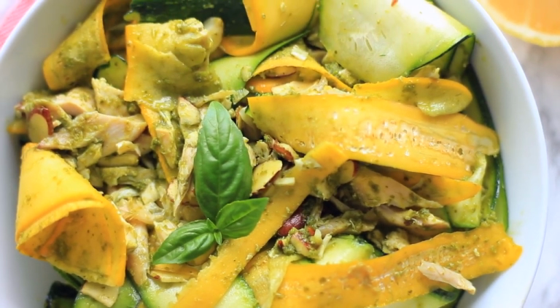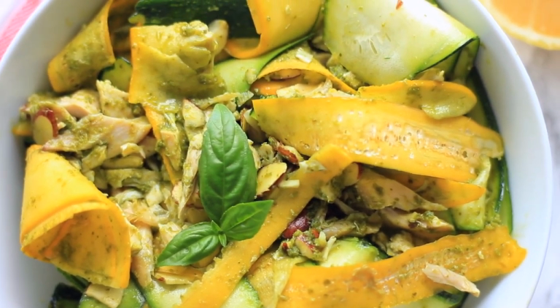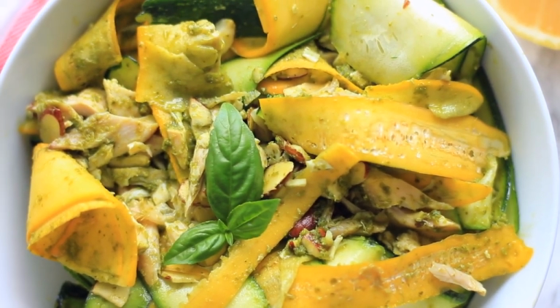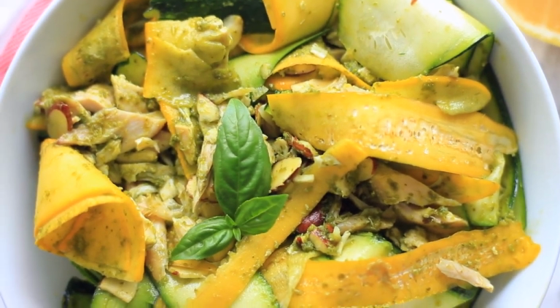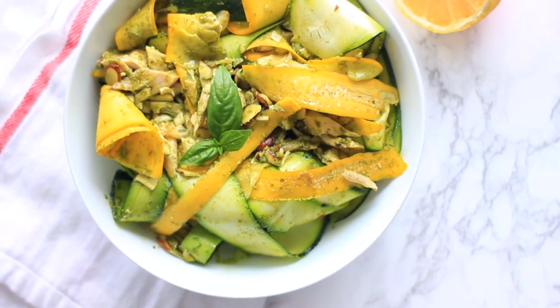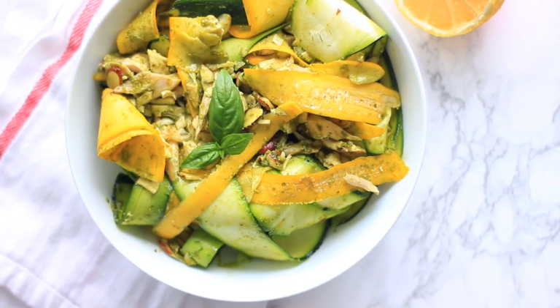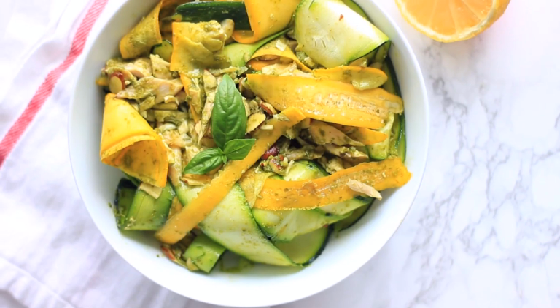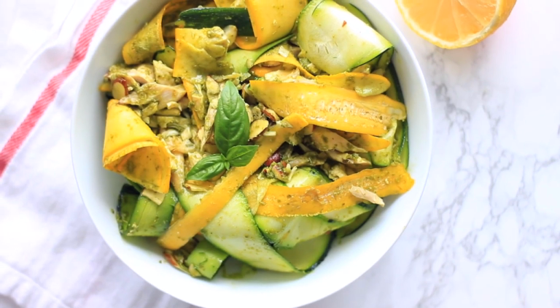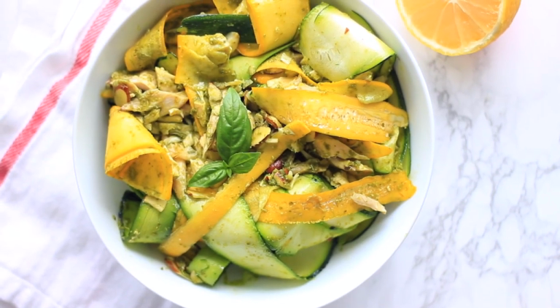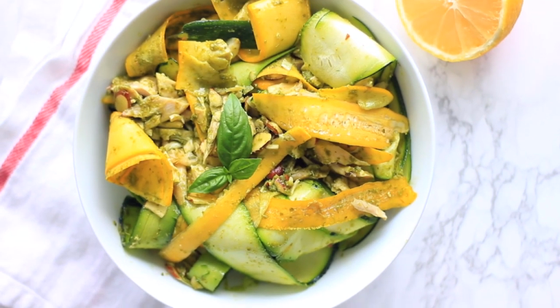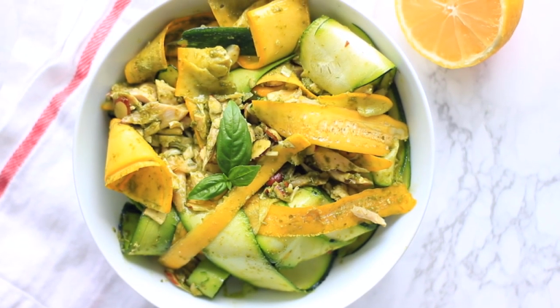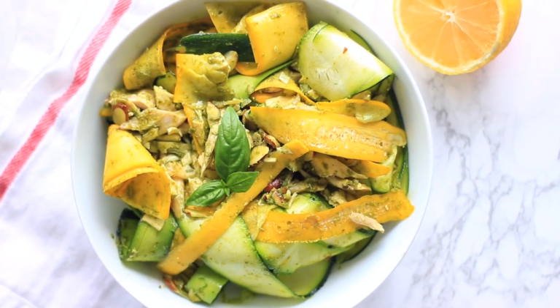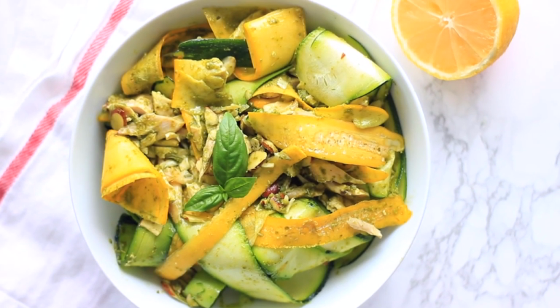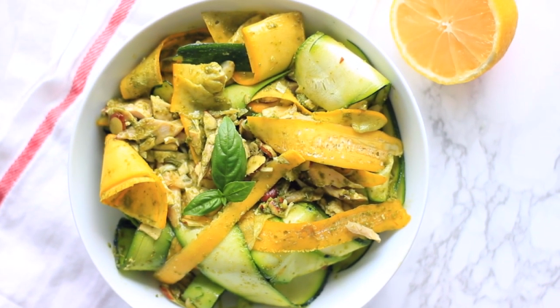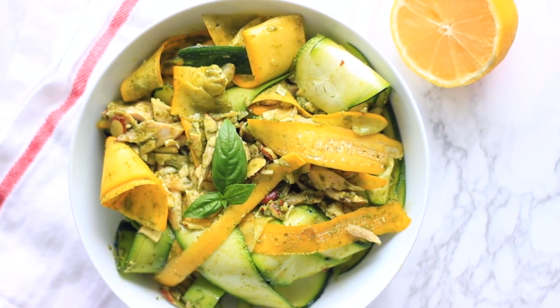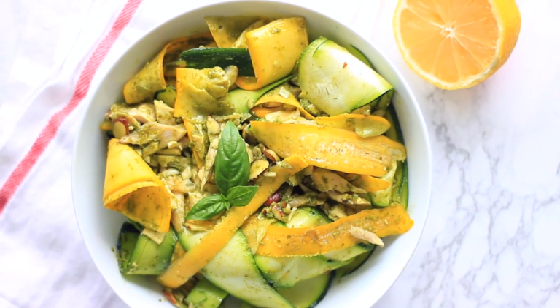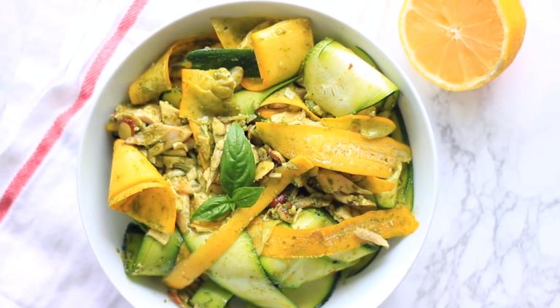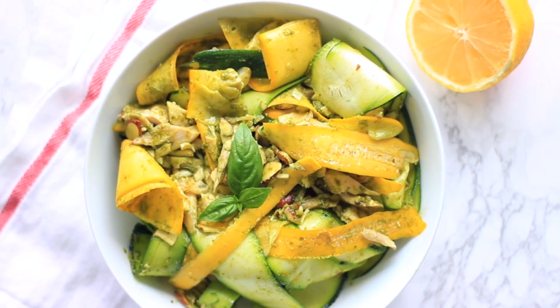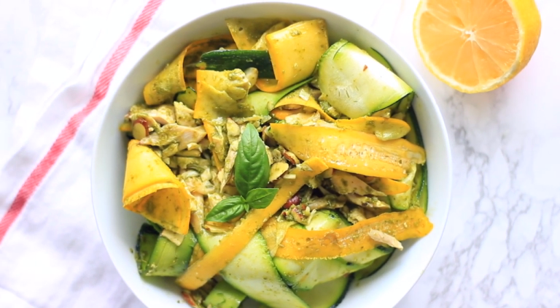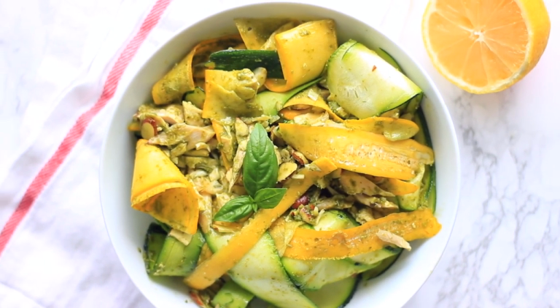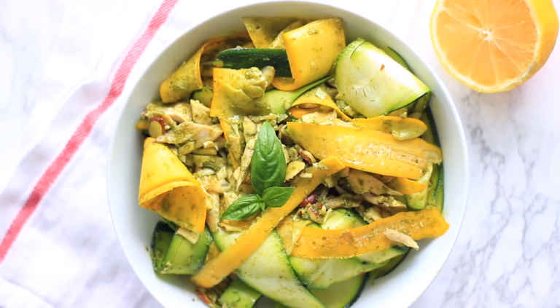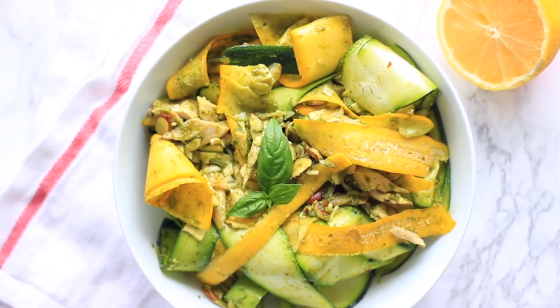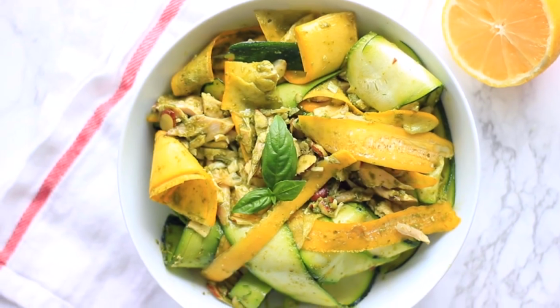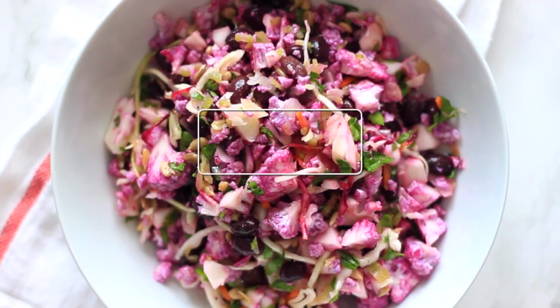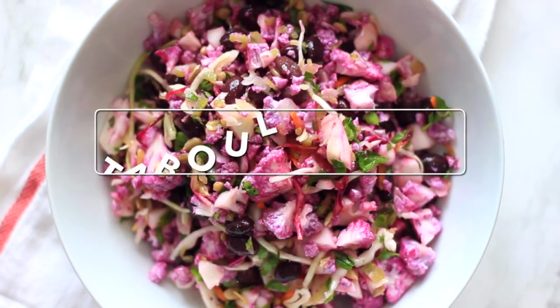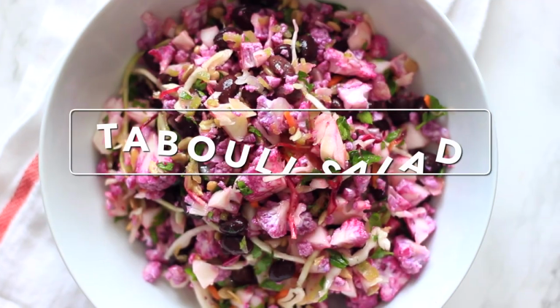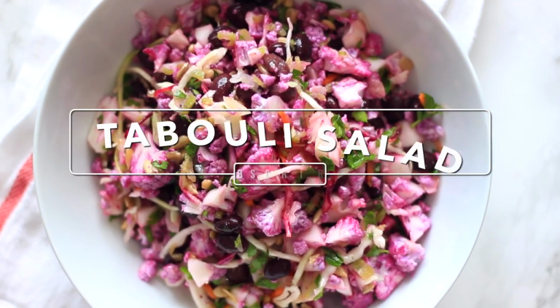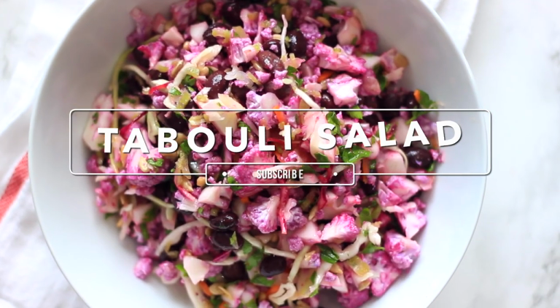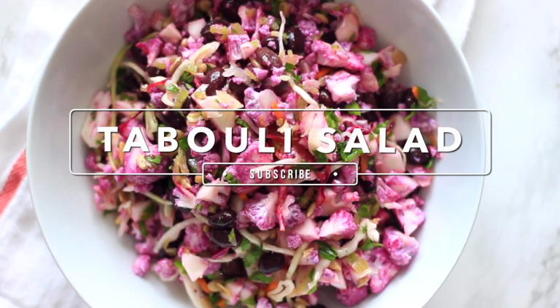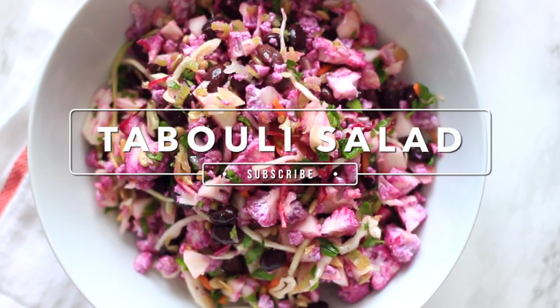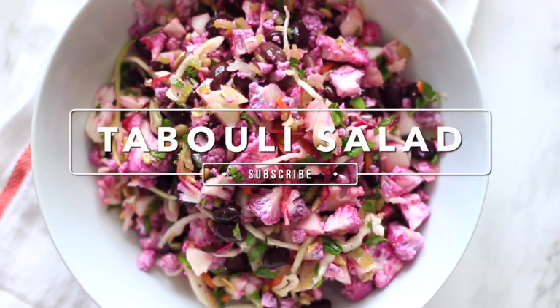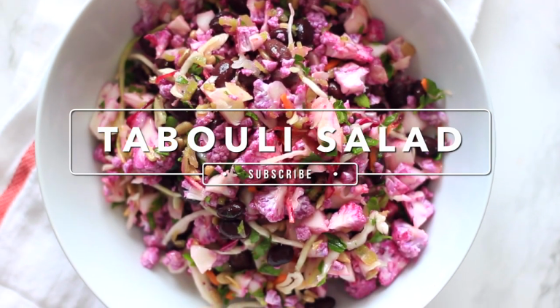Keeping blood sugar stable is super important for overall health and to reduce cravings for food or sugar. It's a super easy and delicious lunch to make, and the fresh herbs are delicious in this too. Next up, I'm making my spin on a tabbouleh salad.